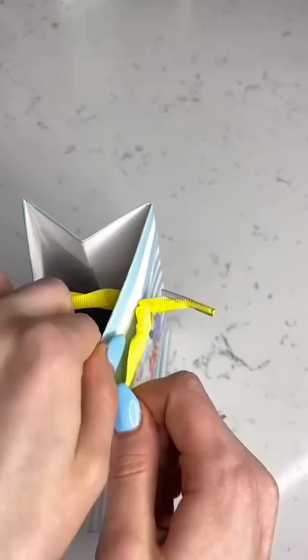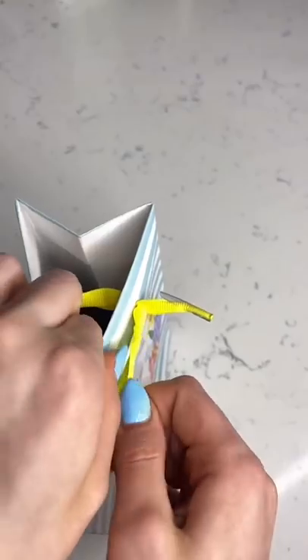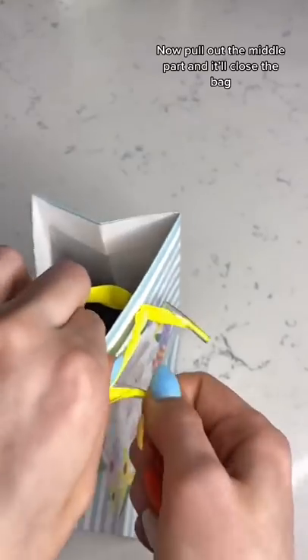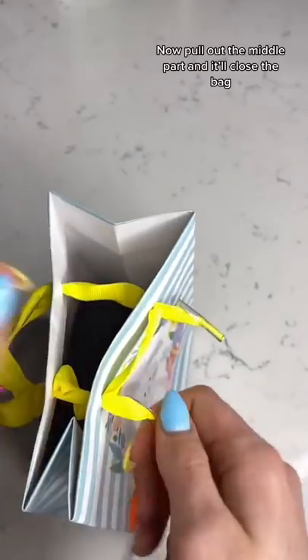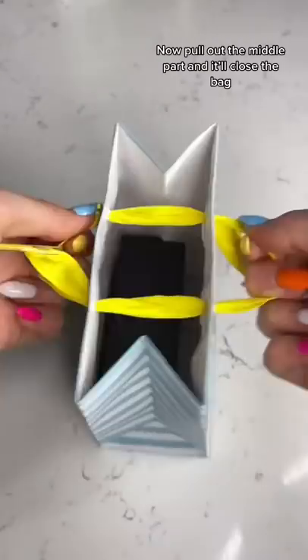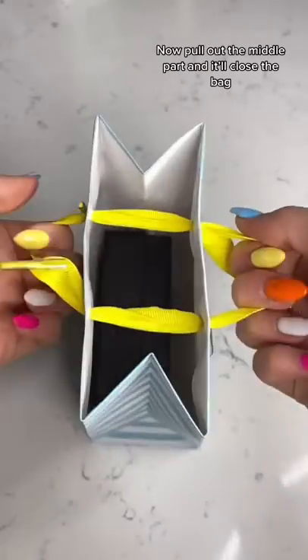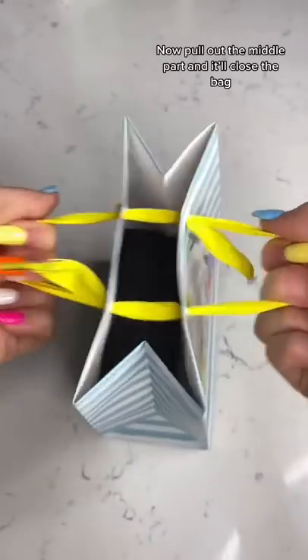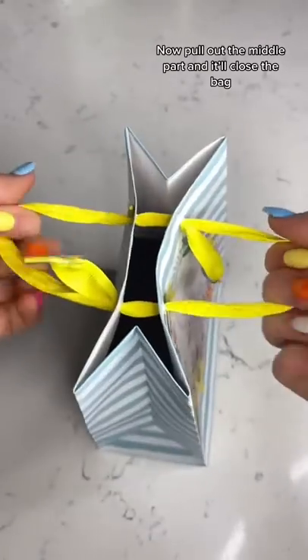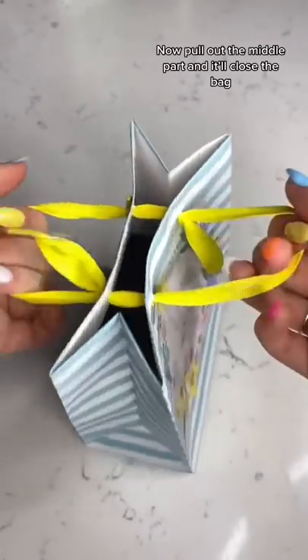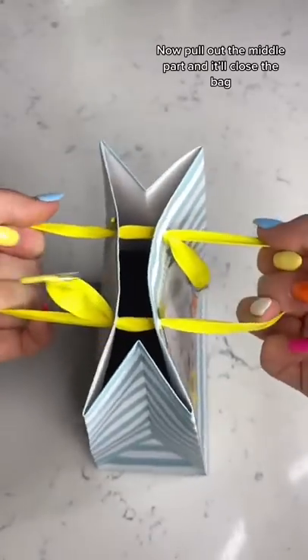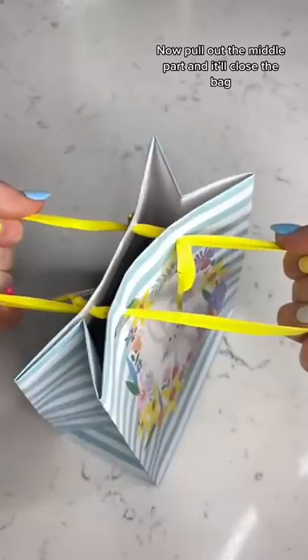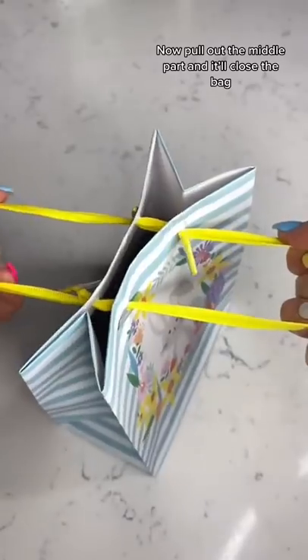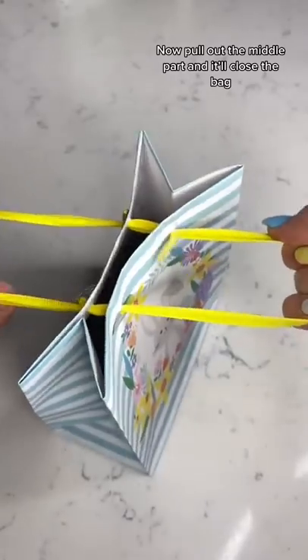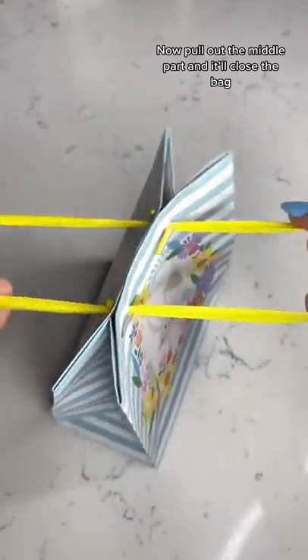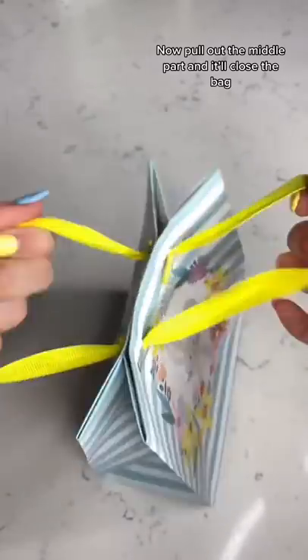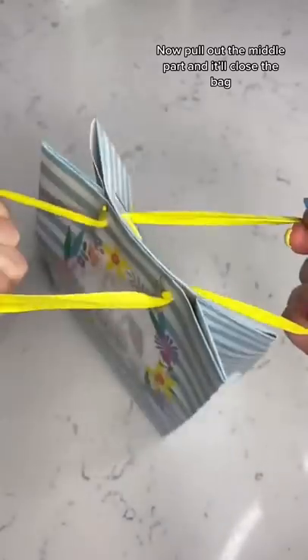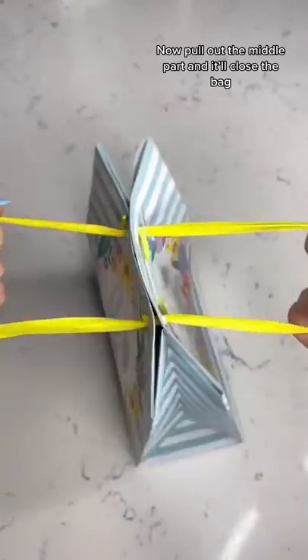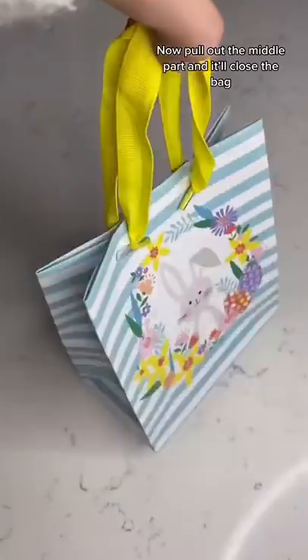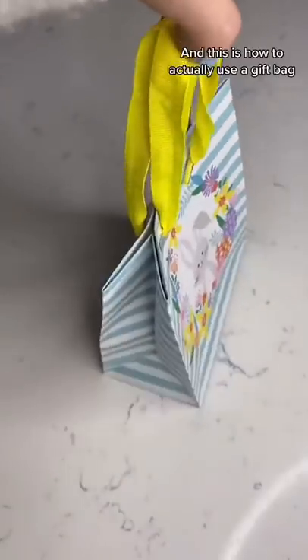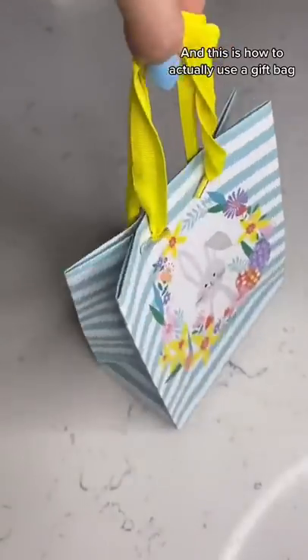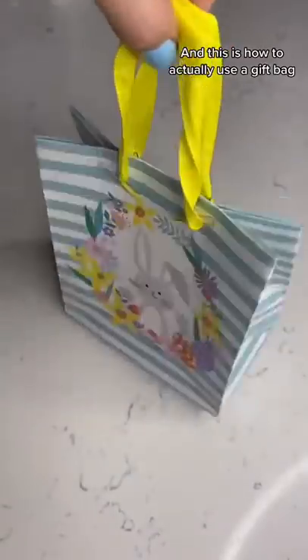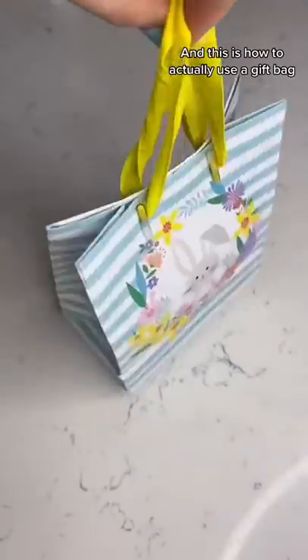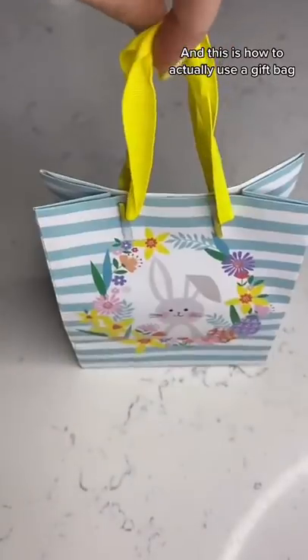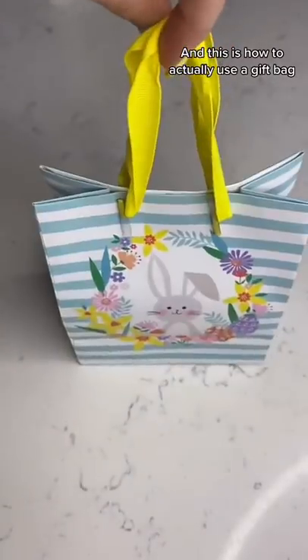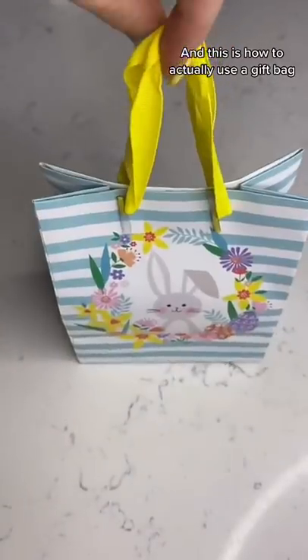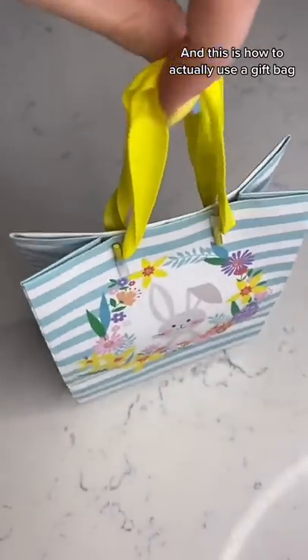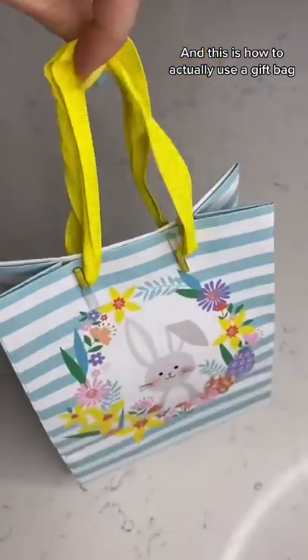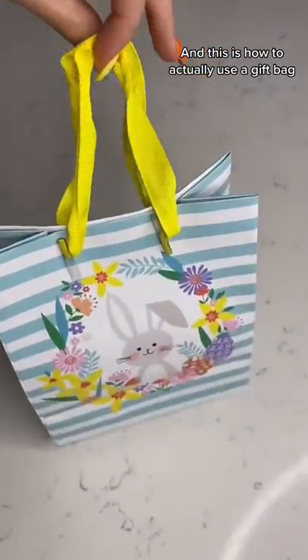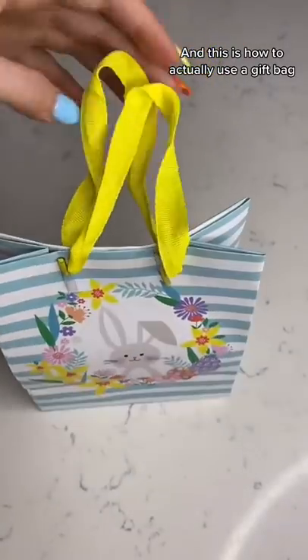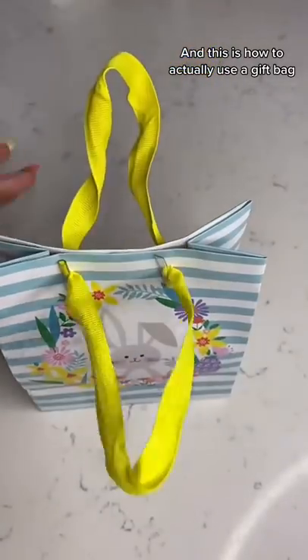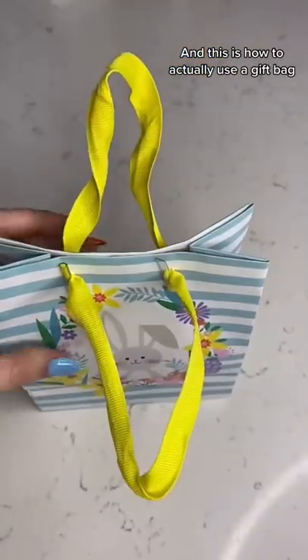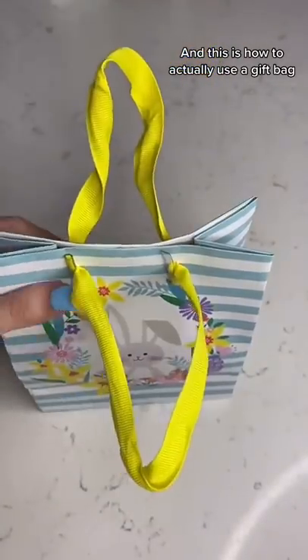Now pull out the middle part and it'll close the bag. And this is how to actually use a gift bag.